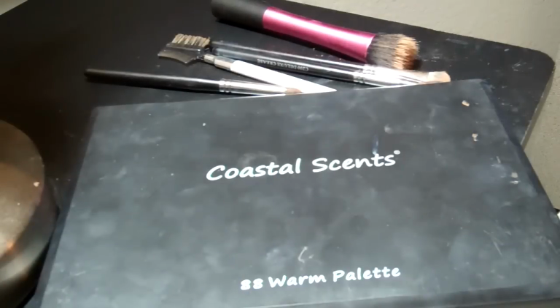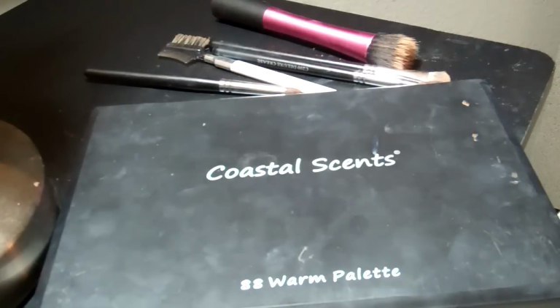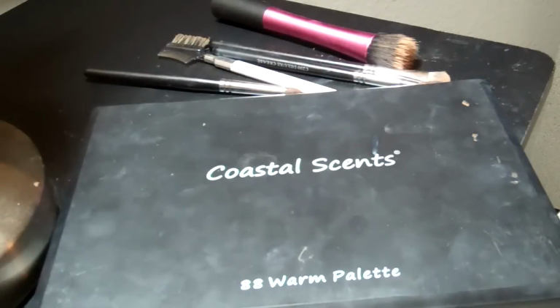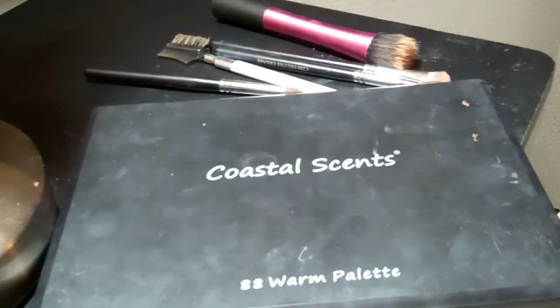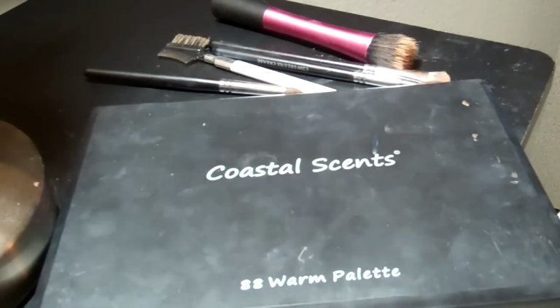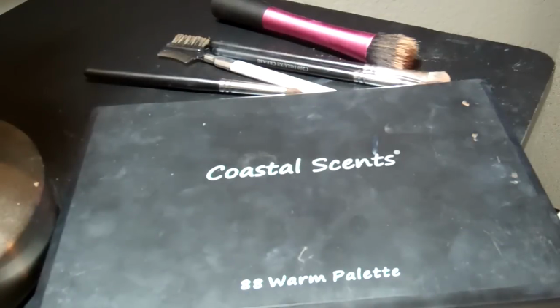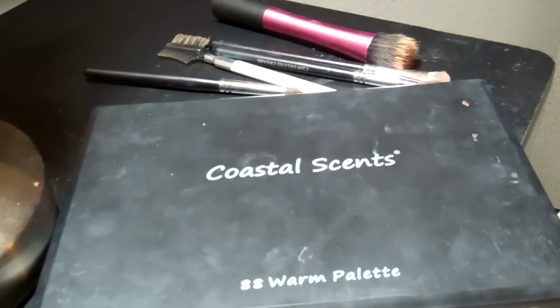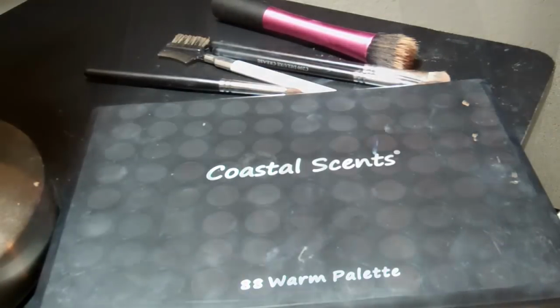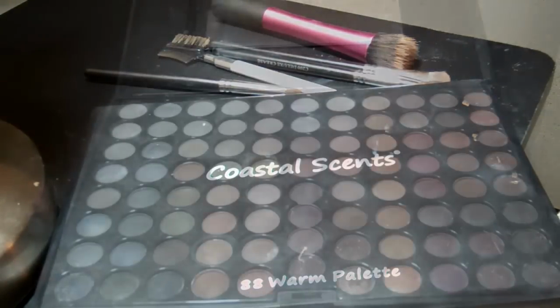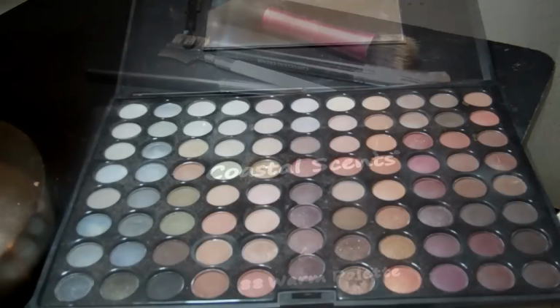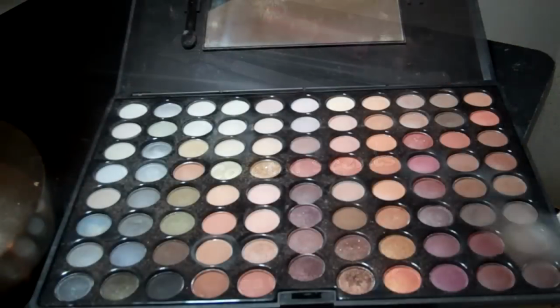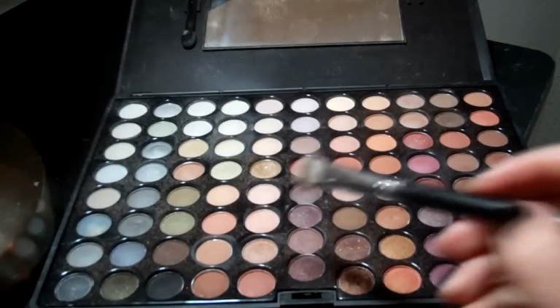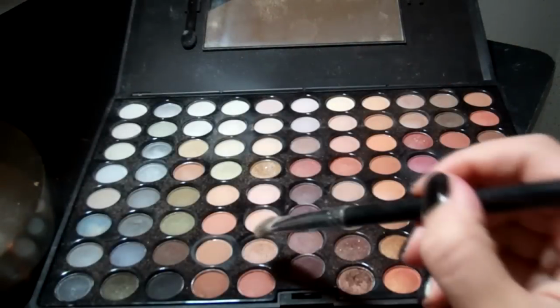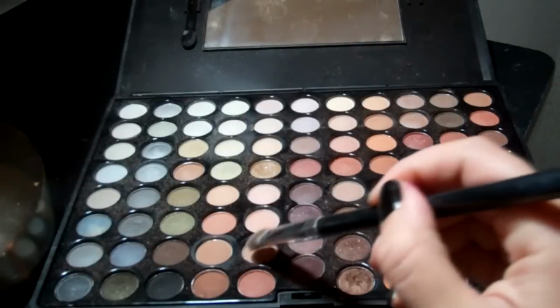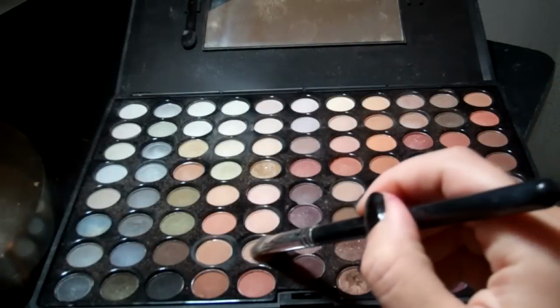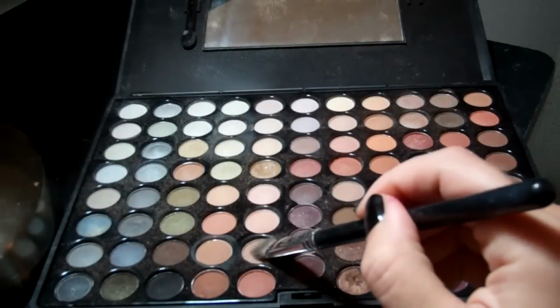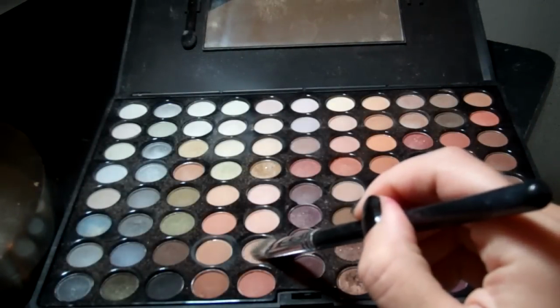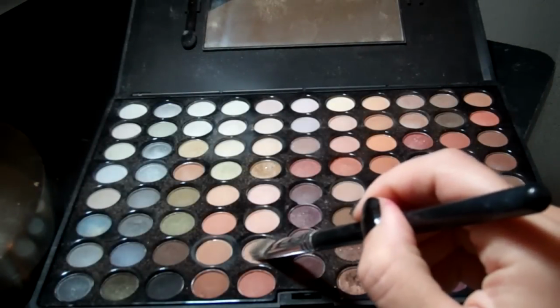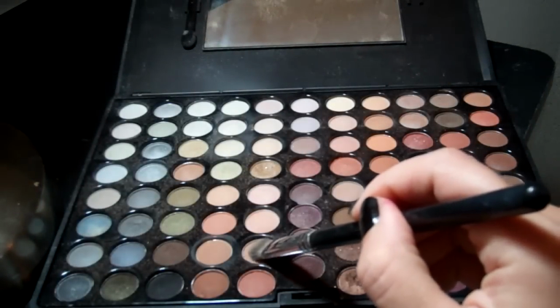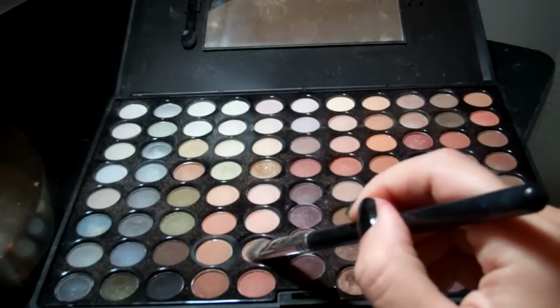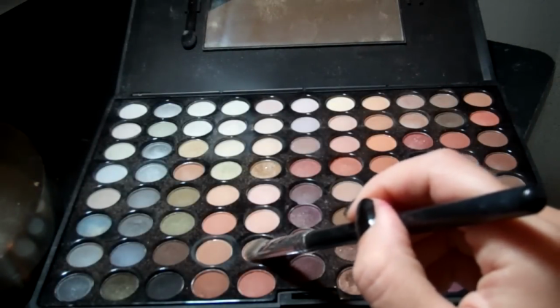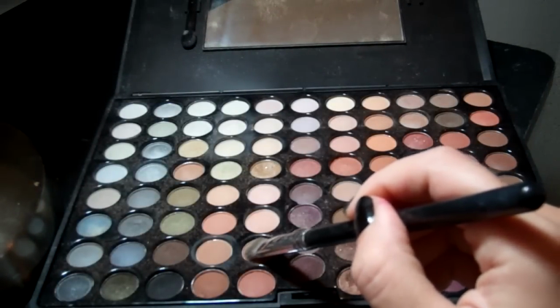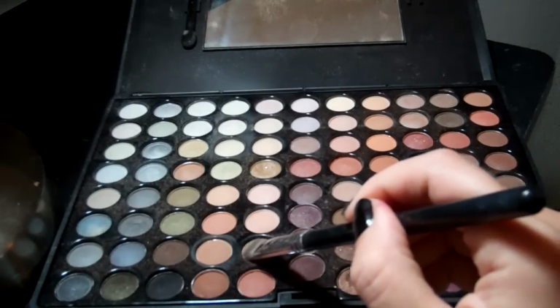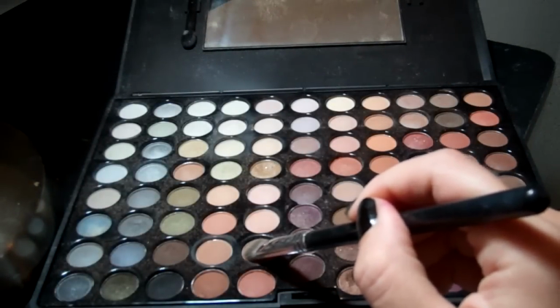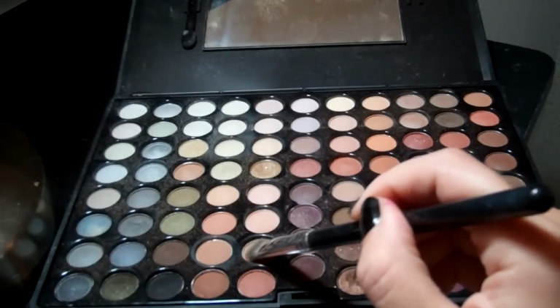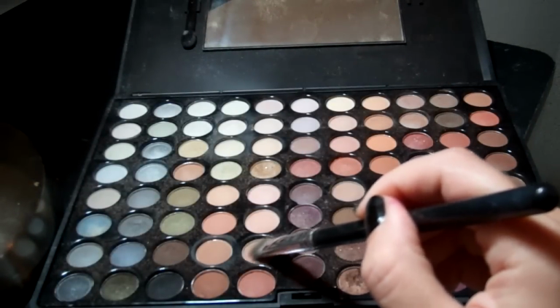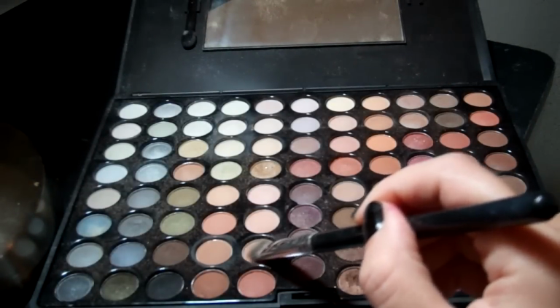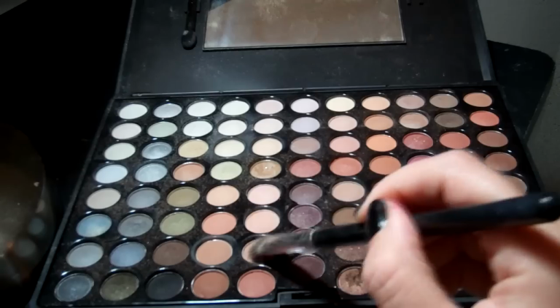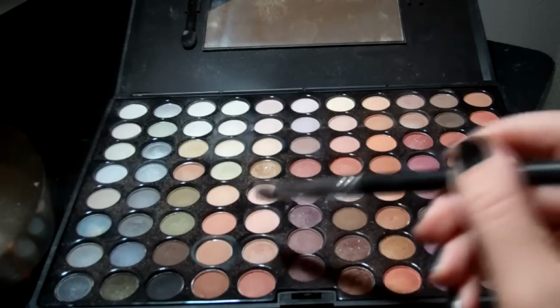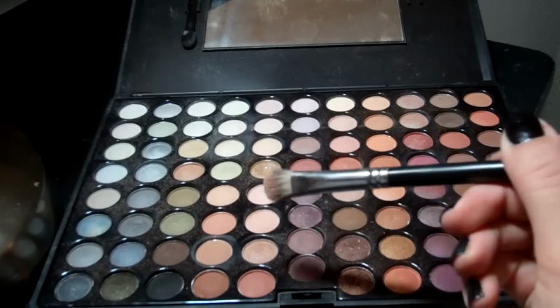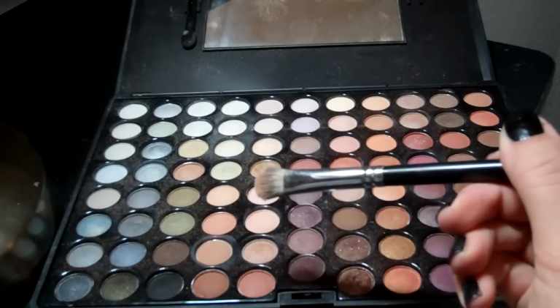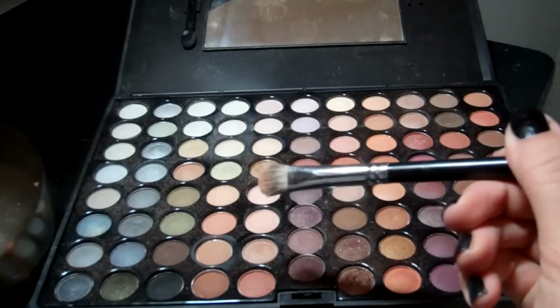Then I'll be using the Coastal Scents 88 Warm Palette, and I'm picking out this peachy nude shade, and I'm going to apply this in the center of my lid.